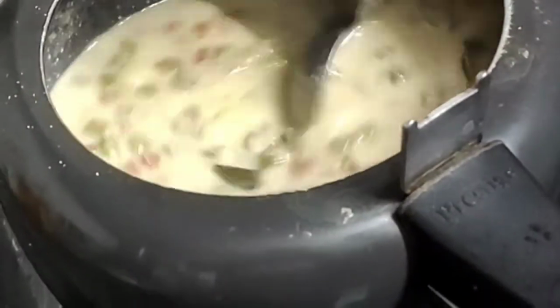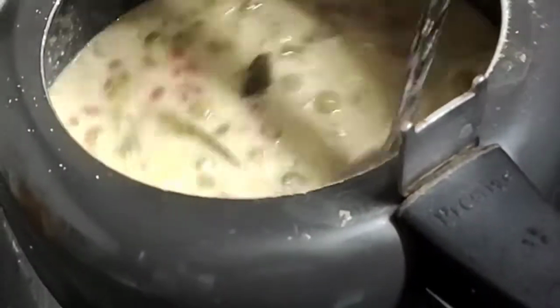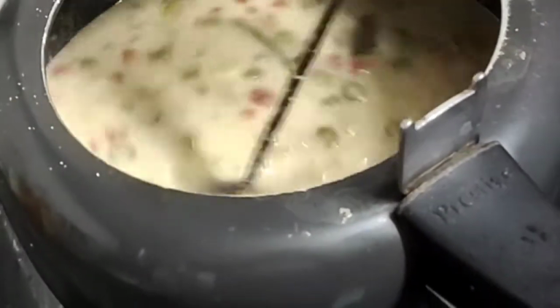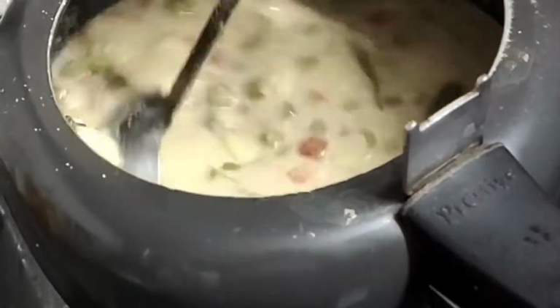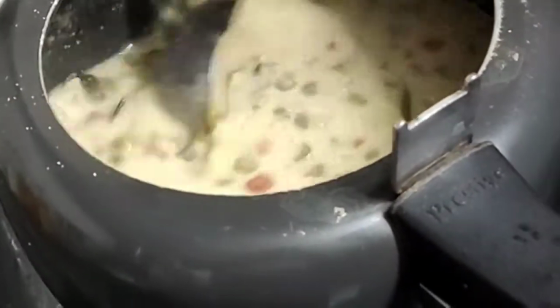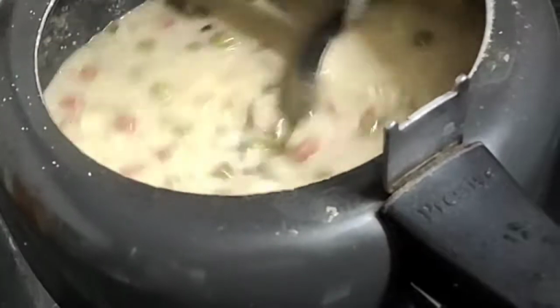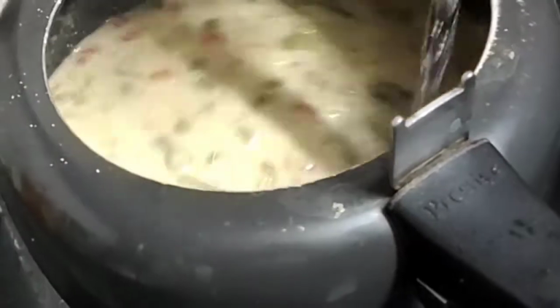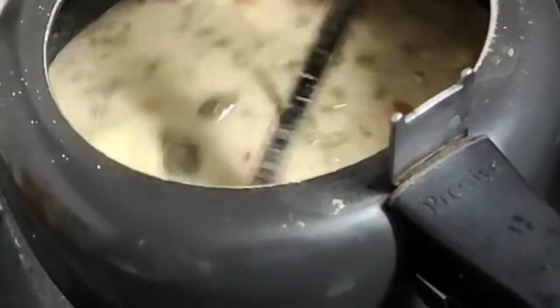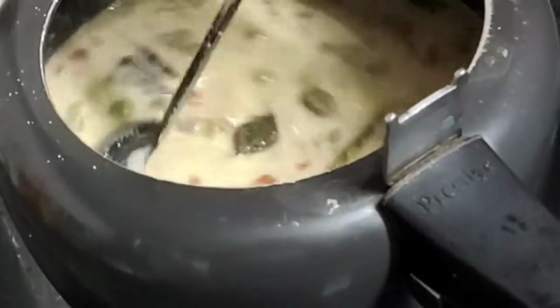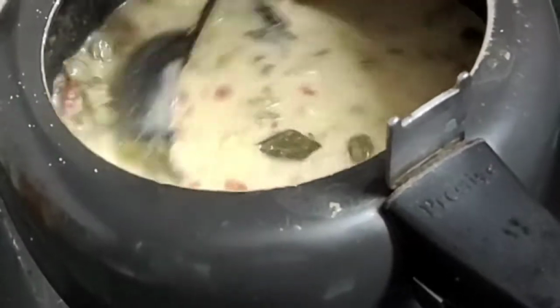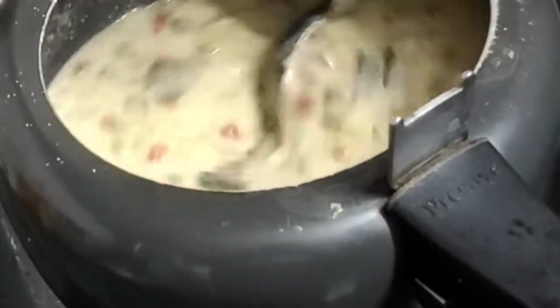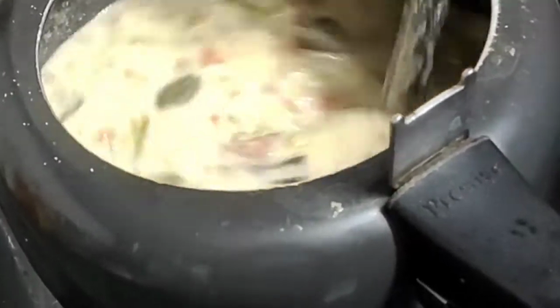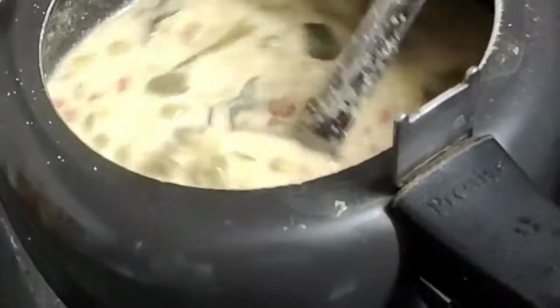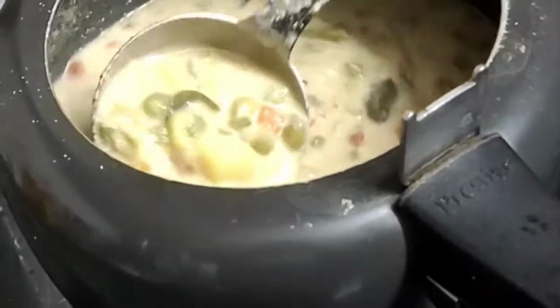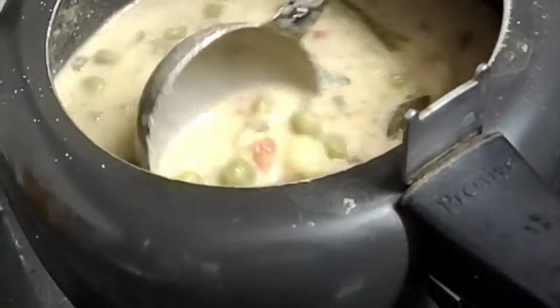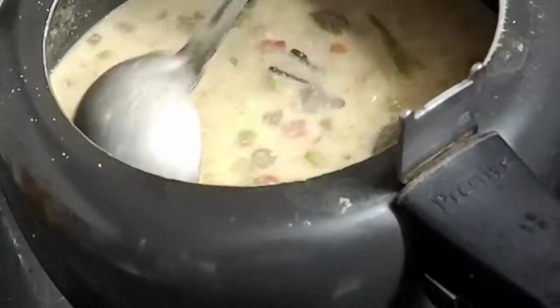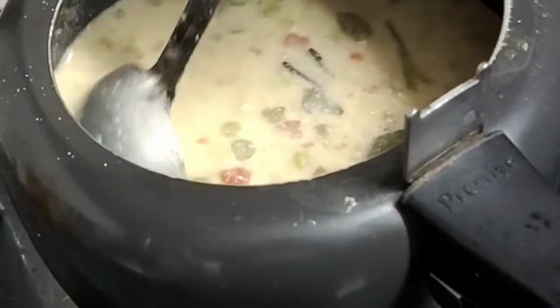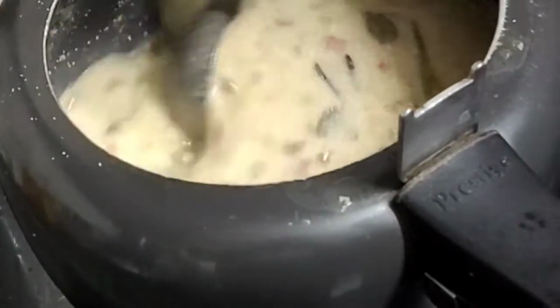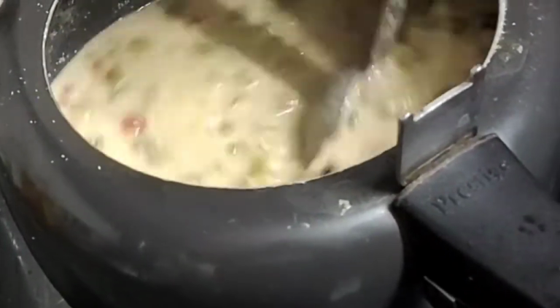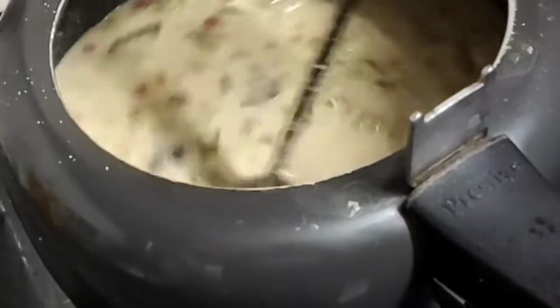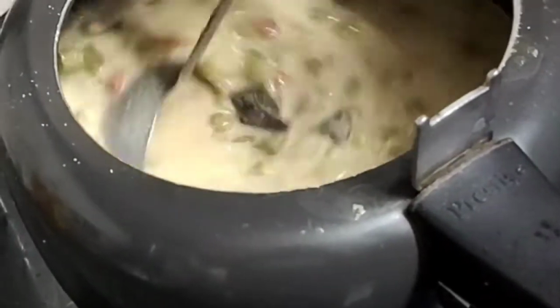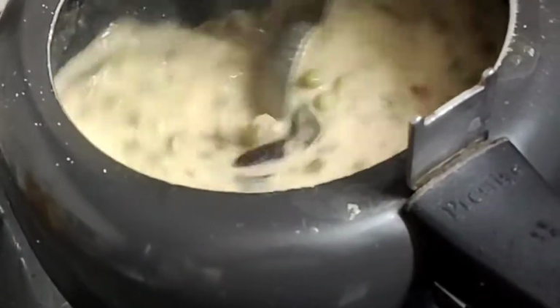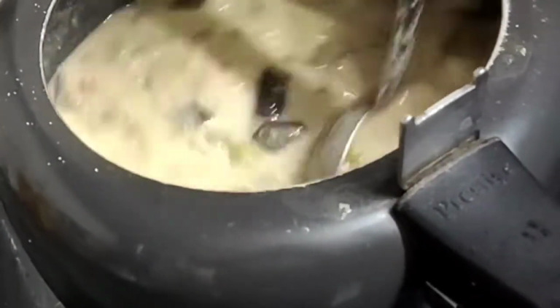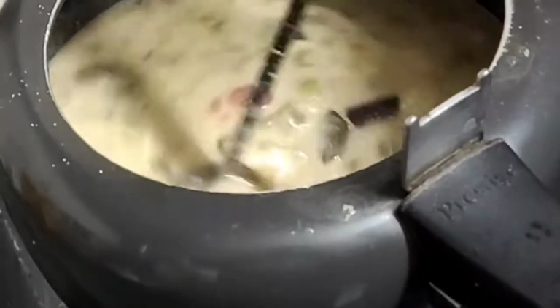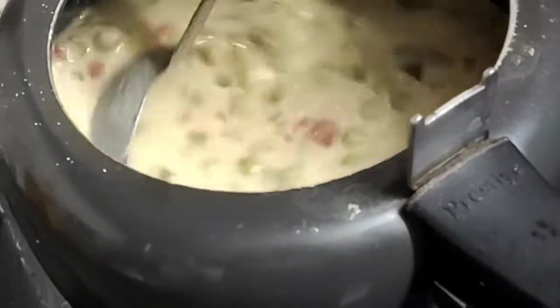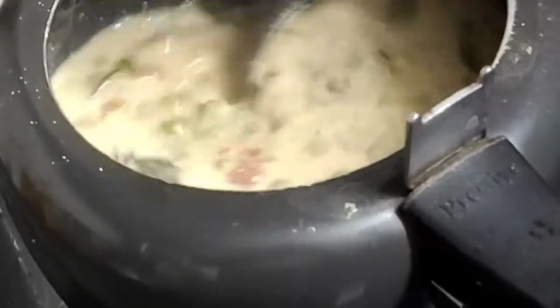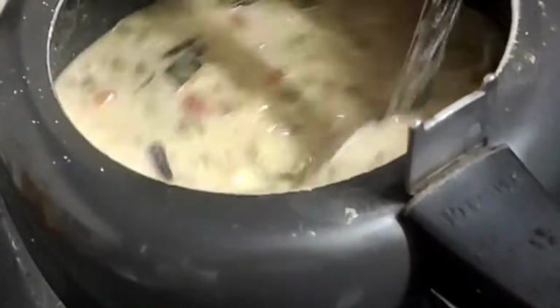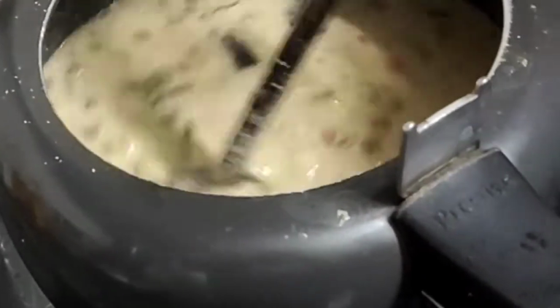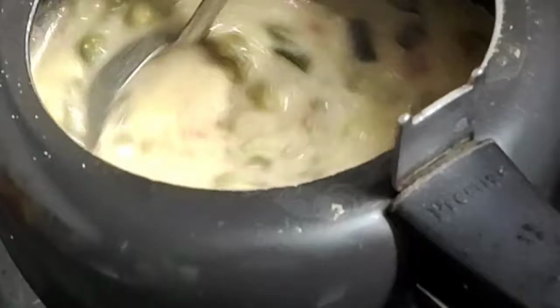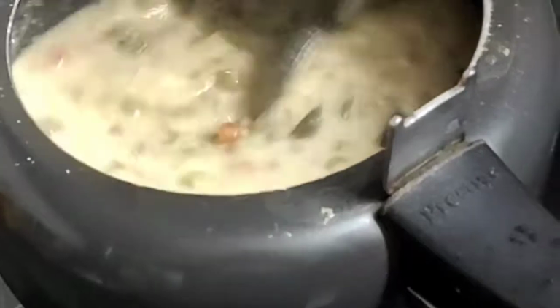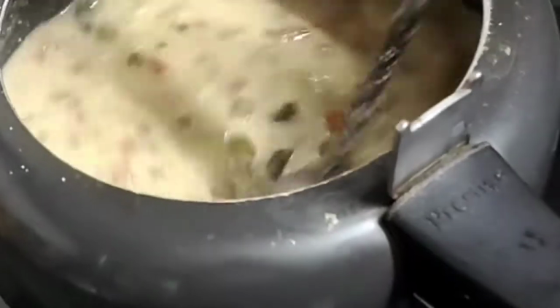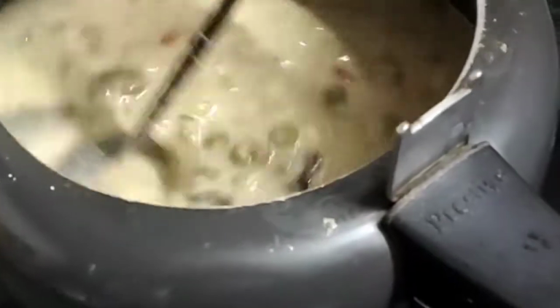Let's cook the rice in a few minutes, so we will cook the rice in a few minutes.